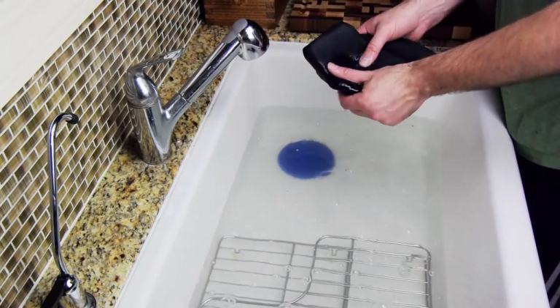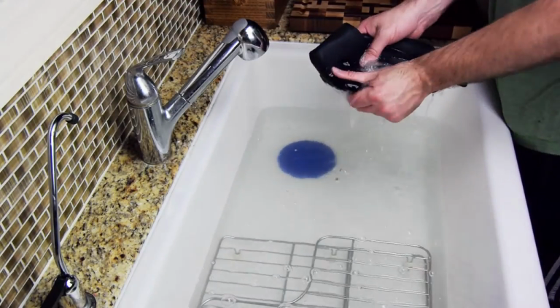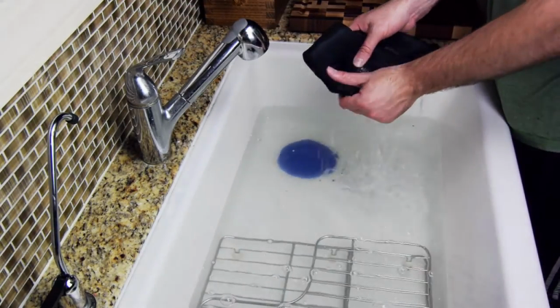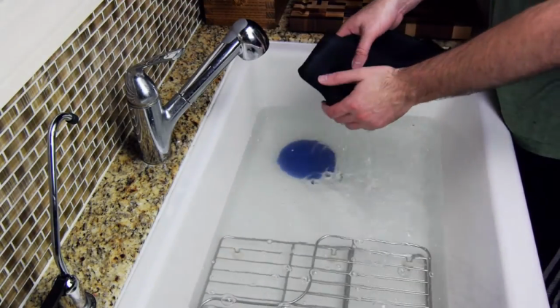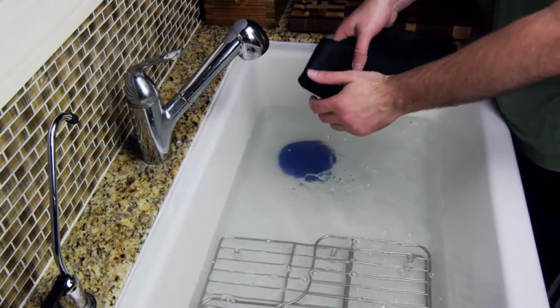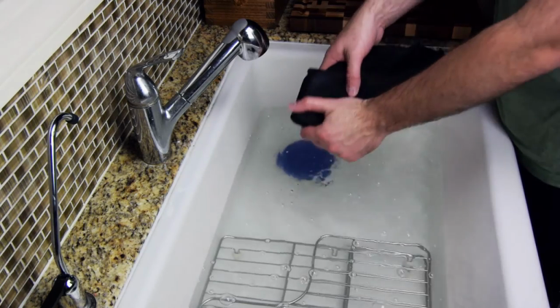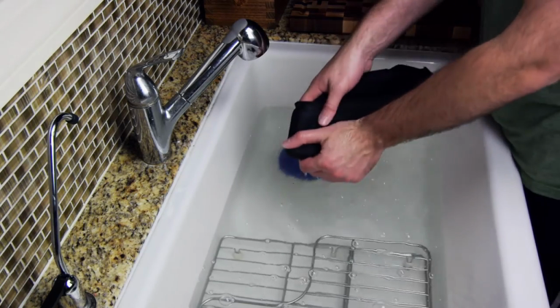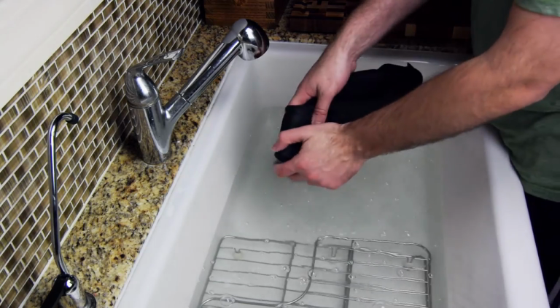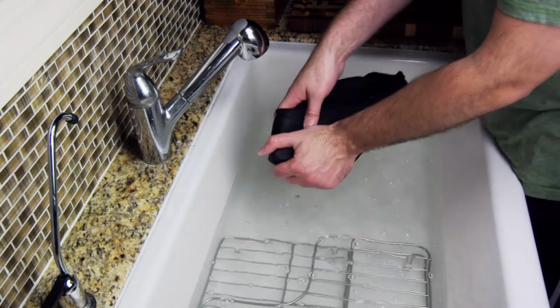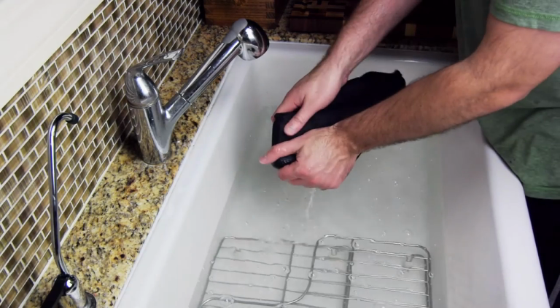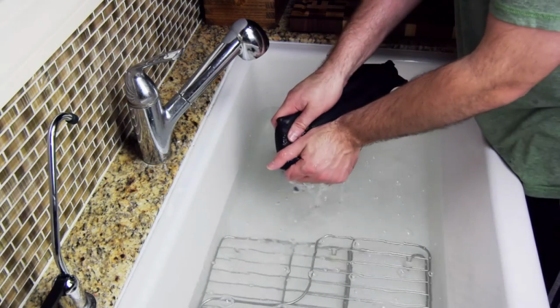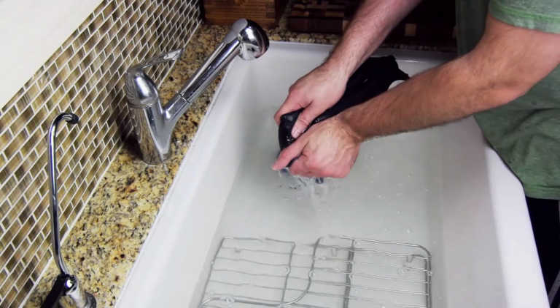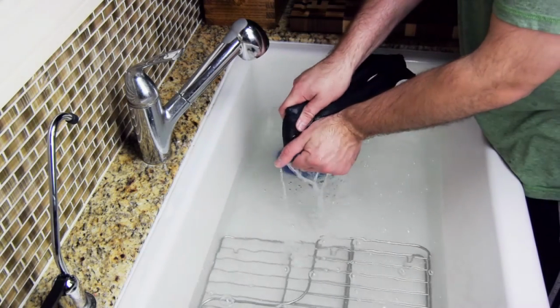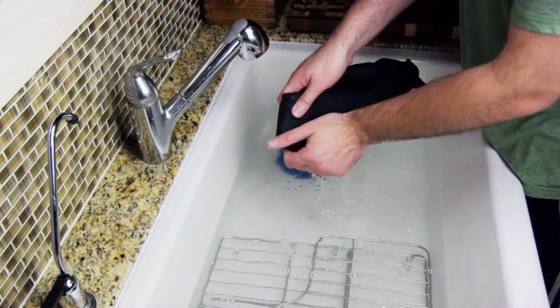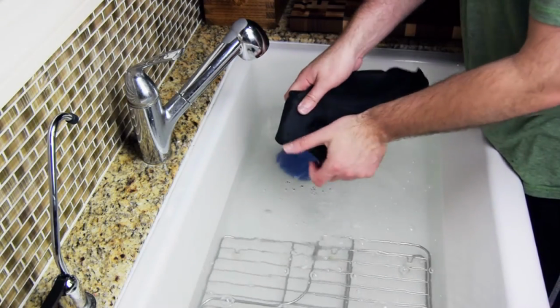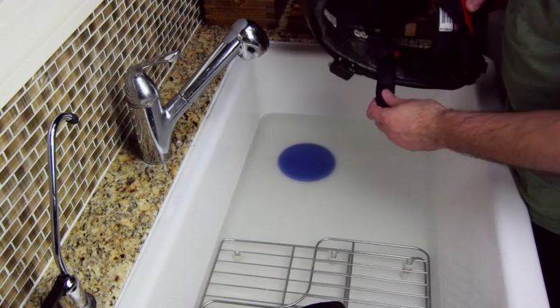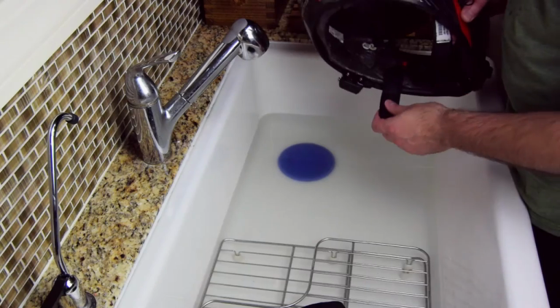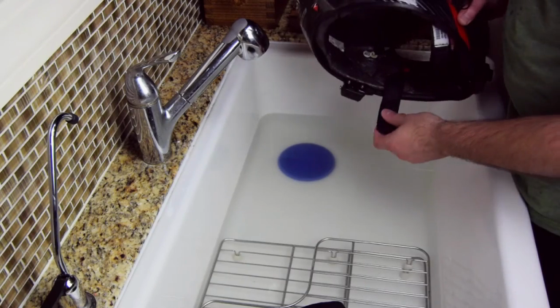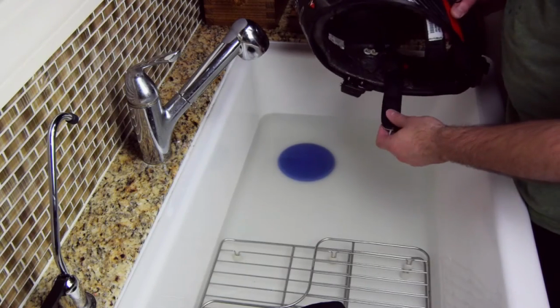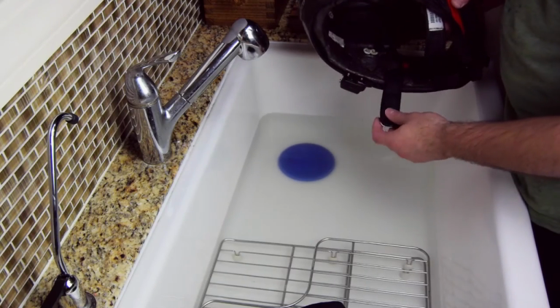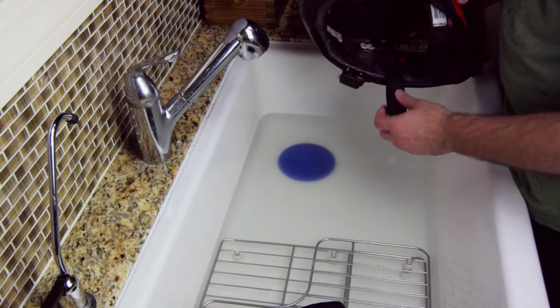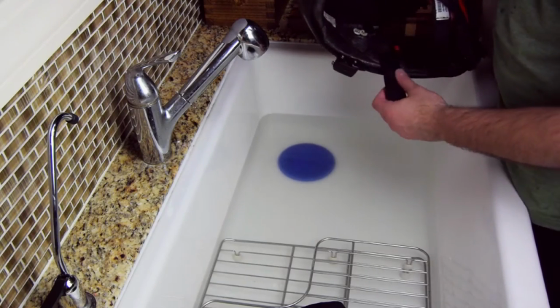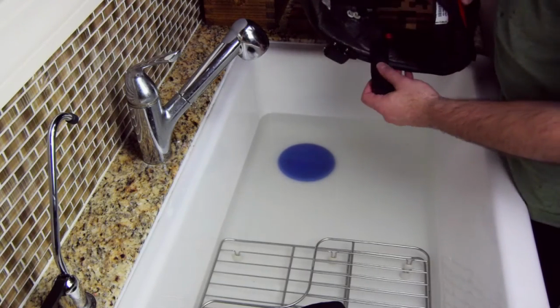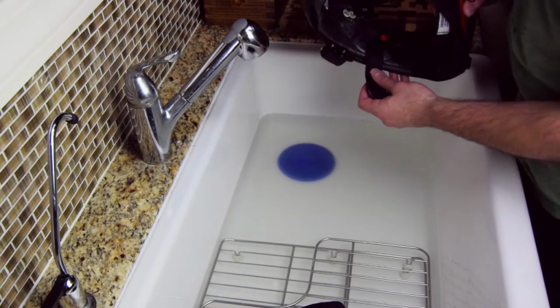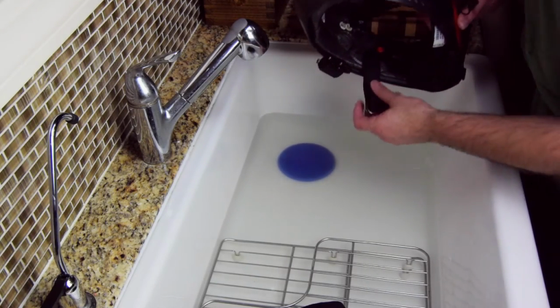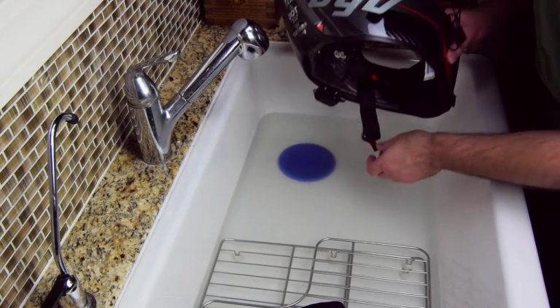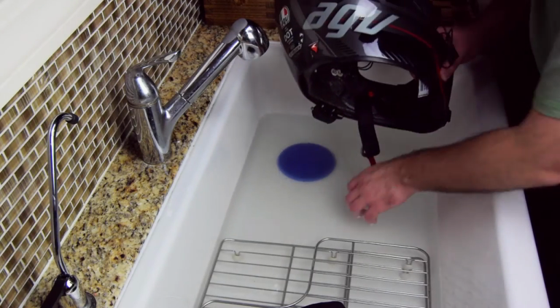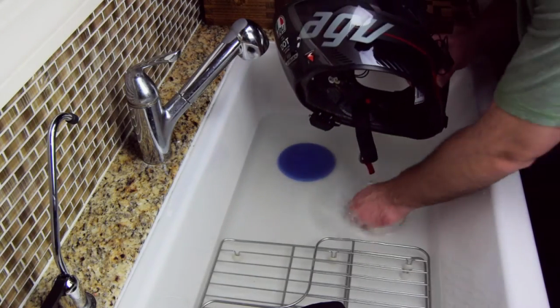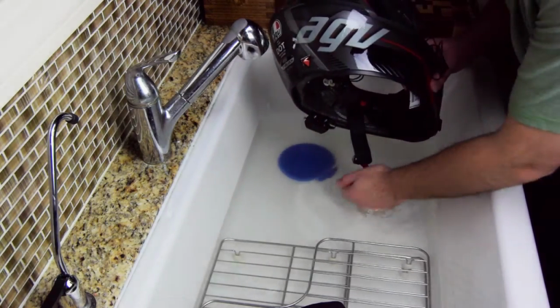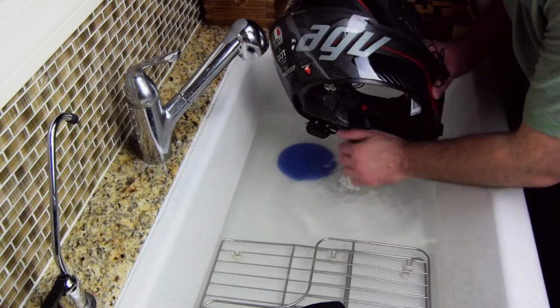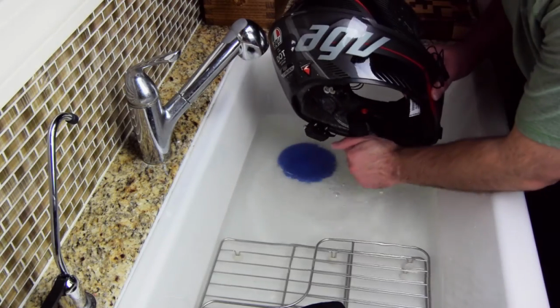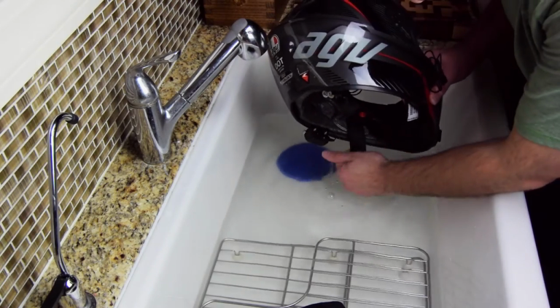Make sure you don't wring the padding out because that could damage the foam inside. To clean the chin strap, just use the same mild detergent and rinse well.